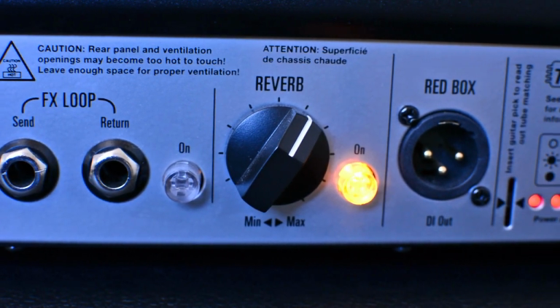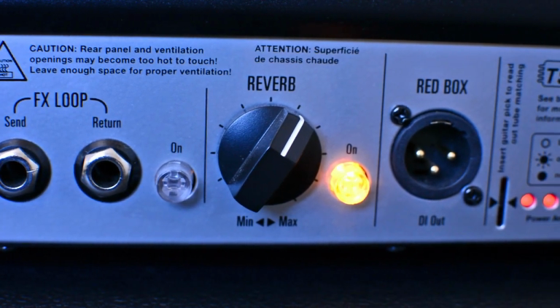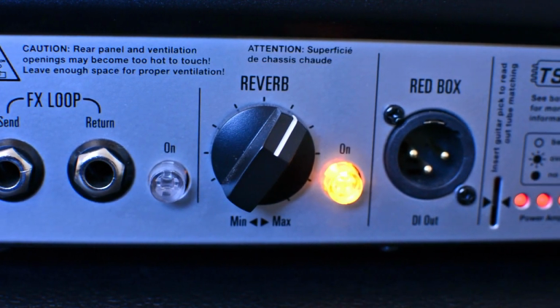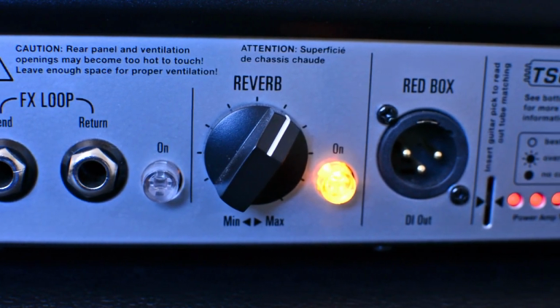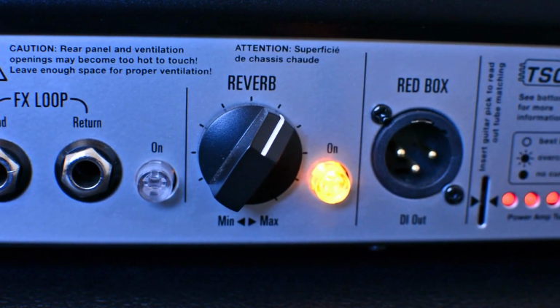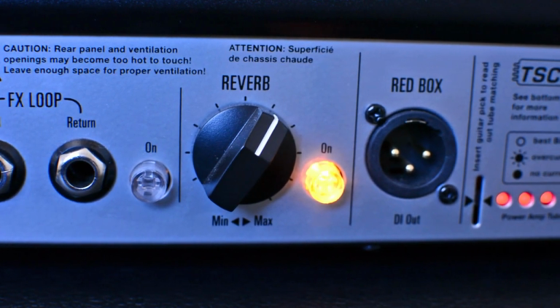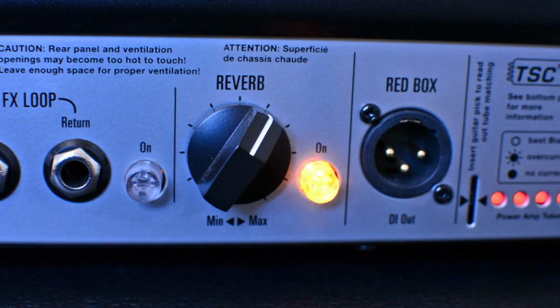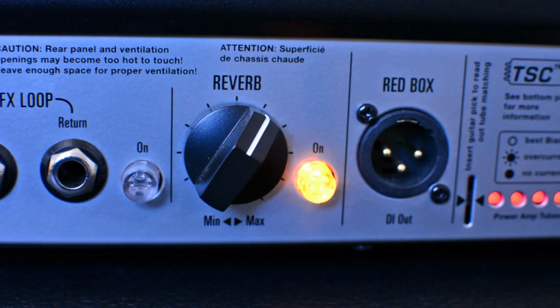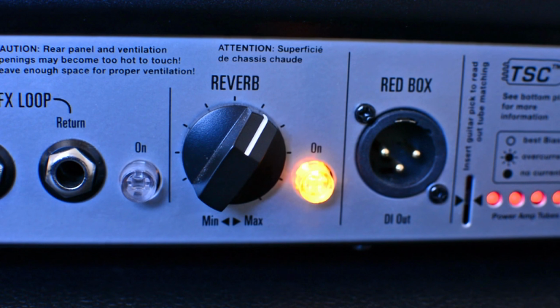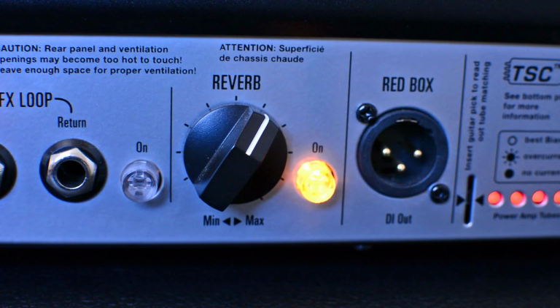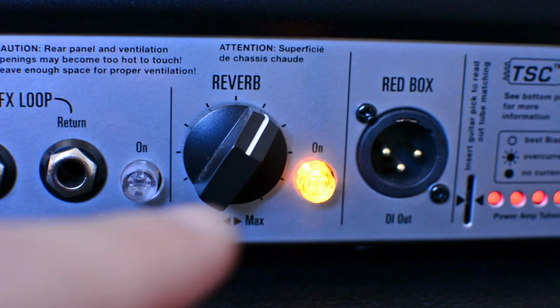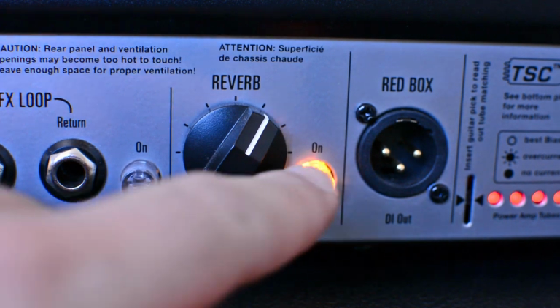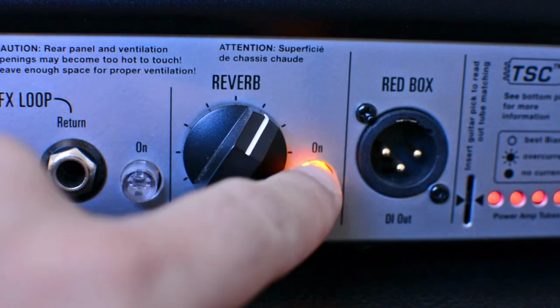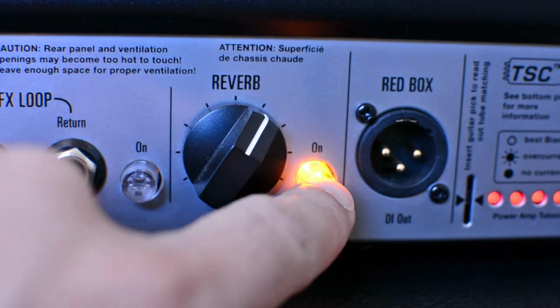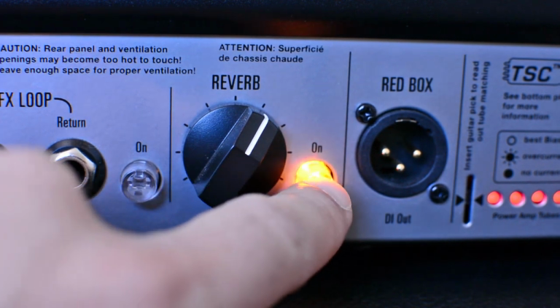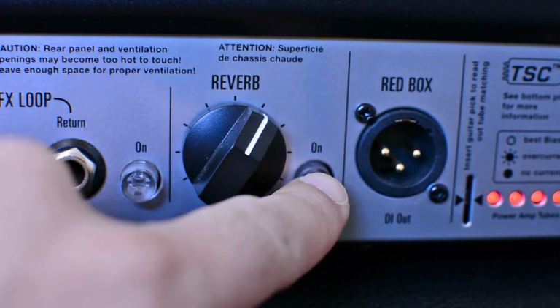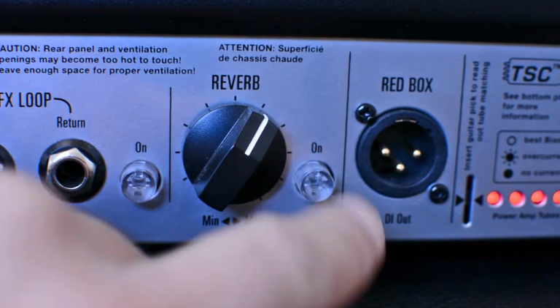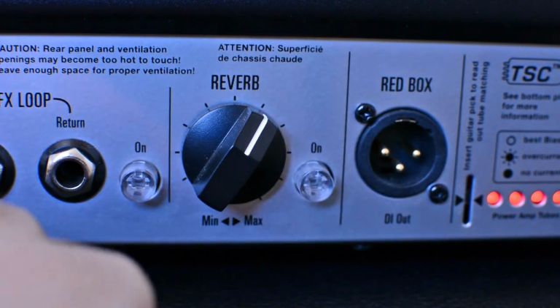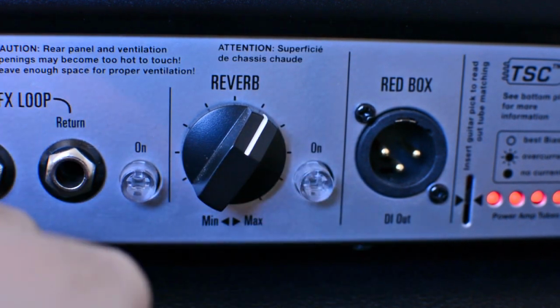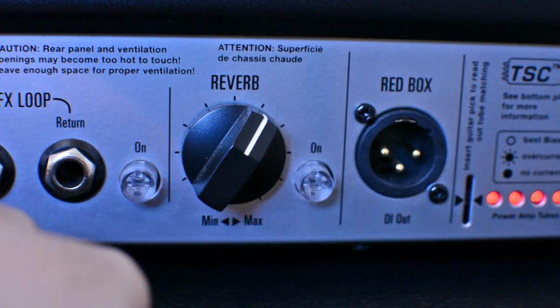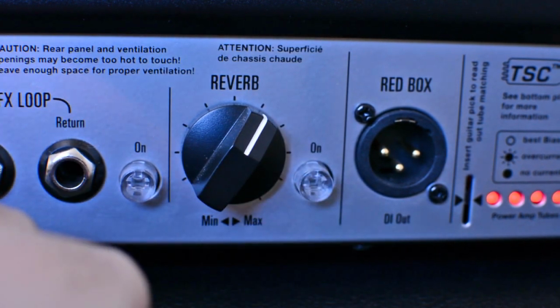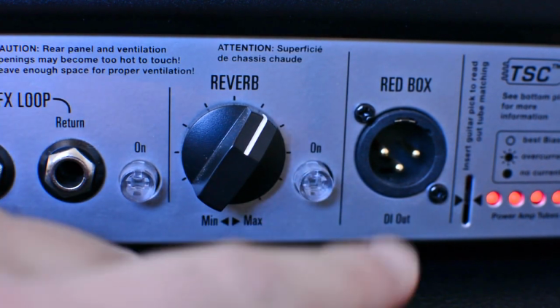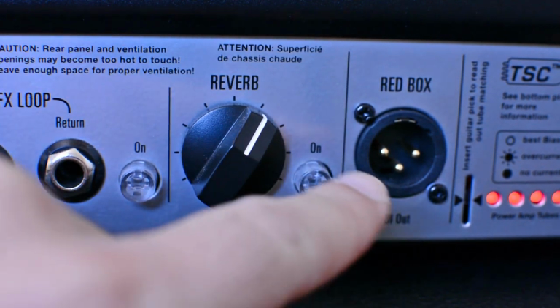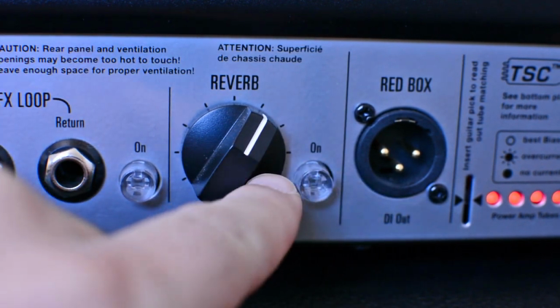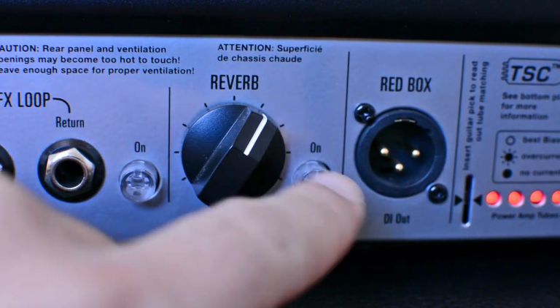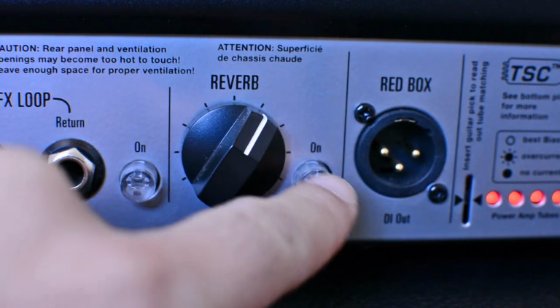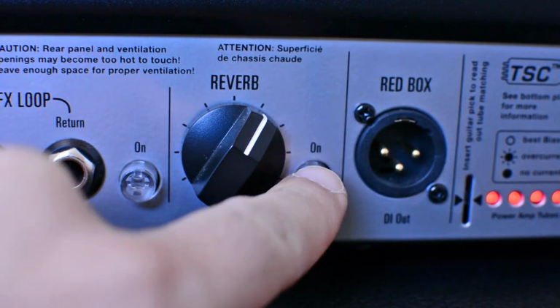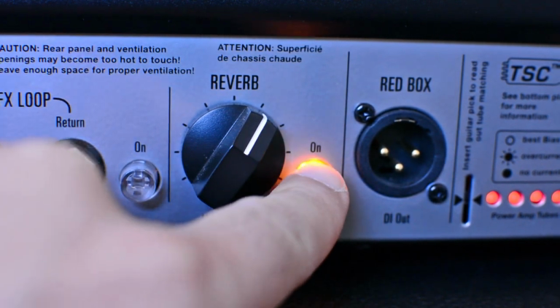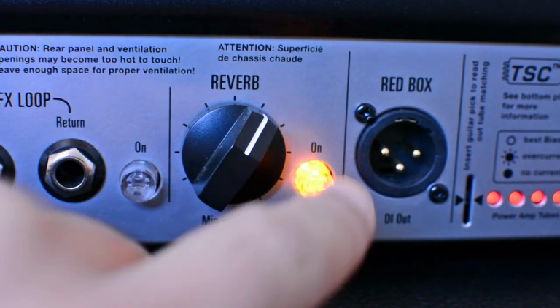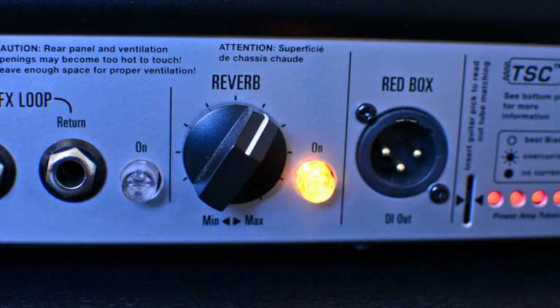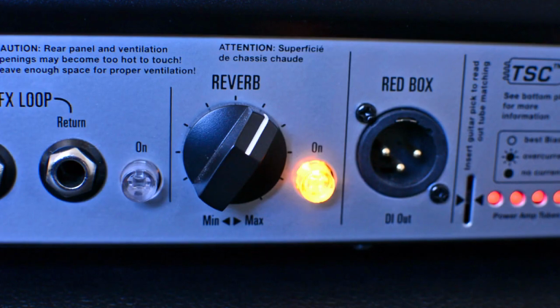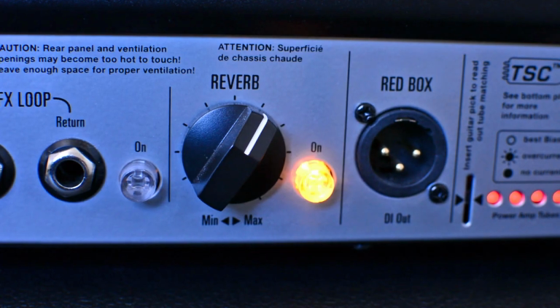The reverb is a digital spring reverb and it can be turned on and off. There's a button for that.